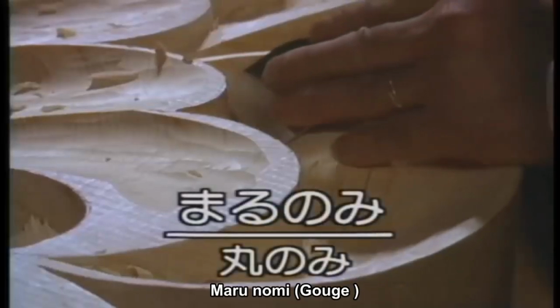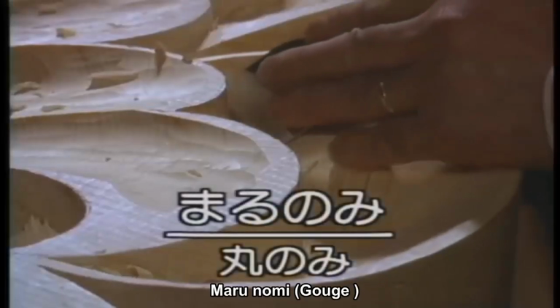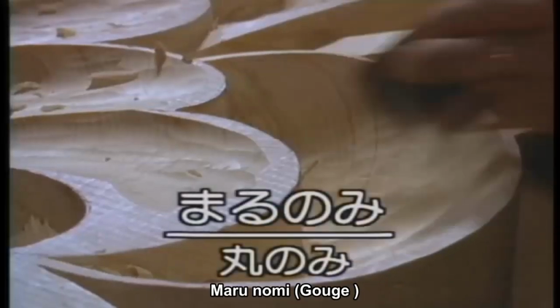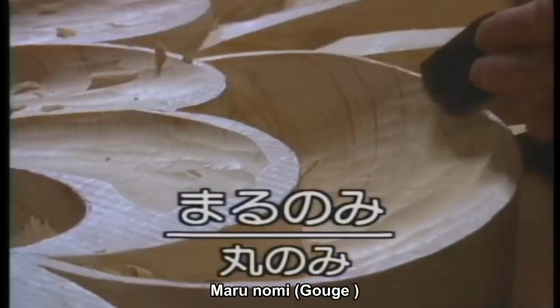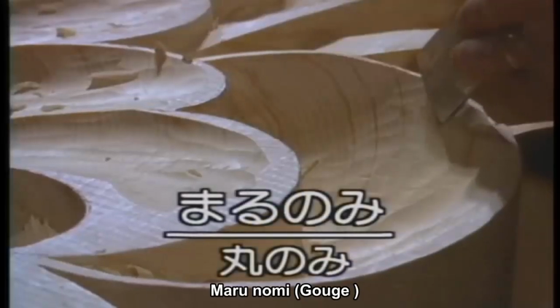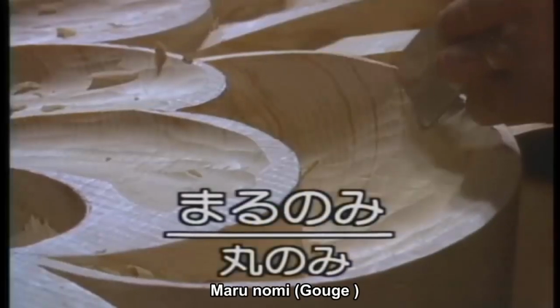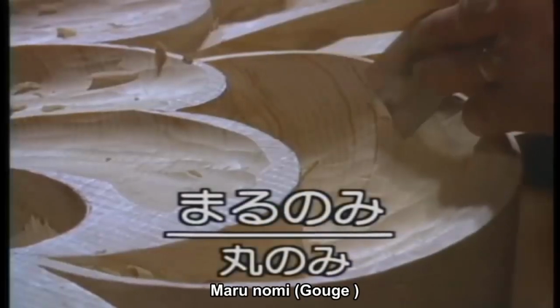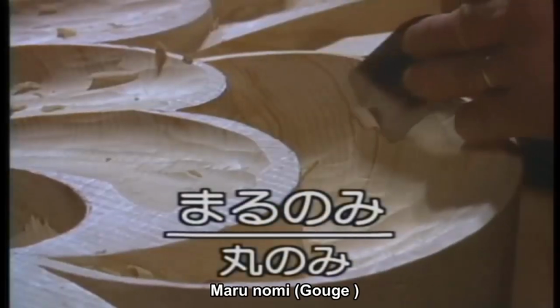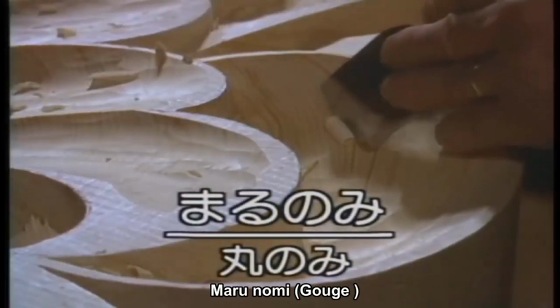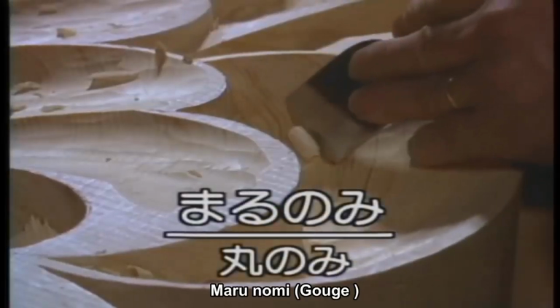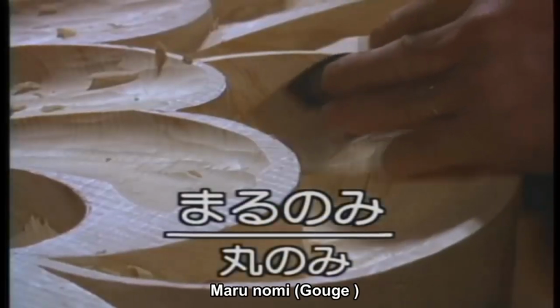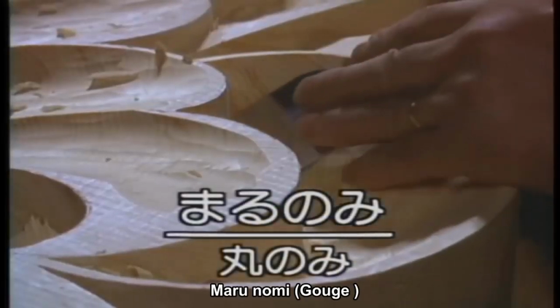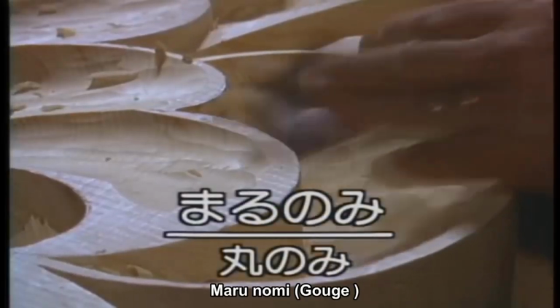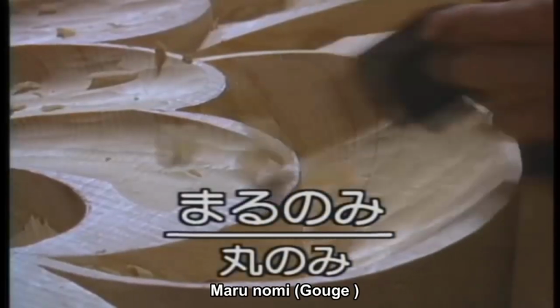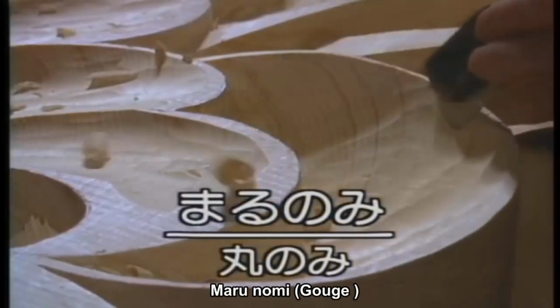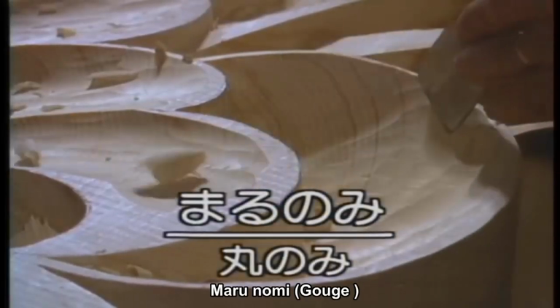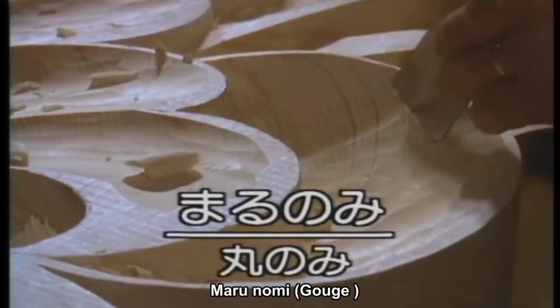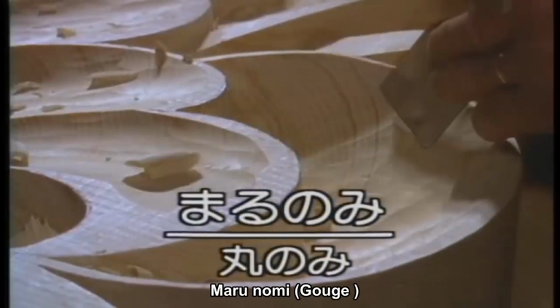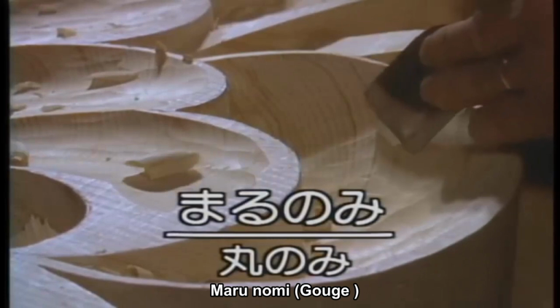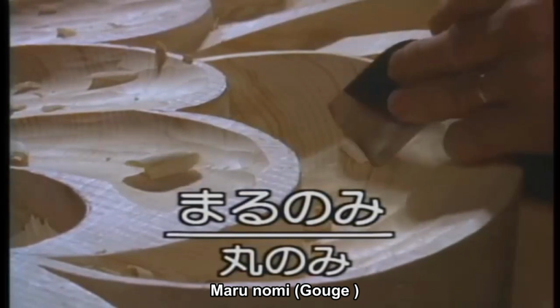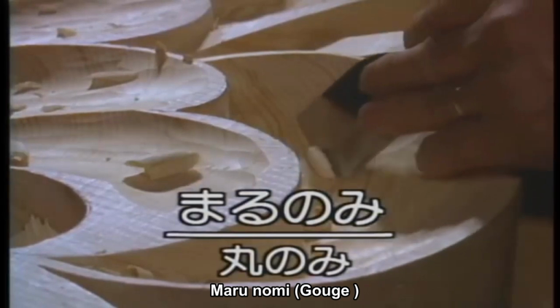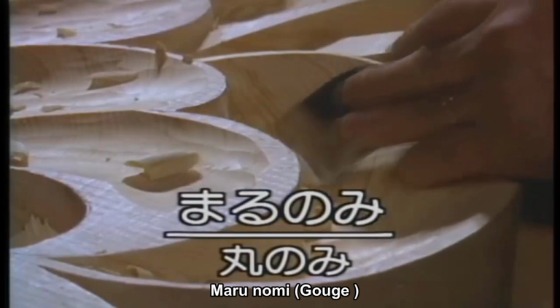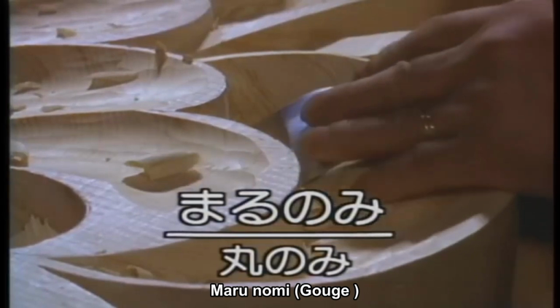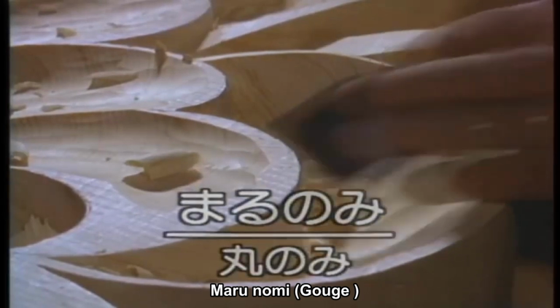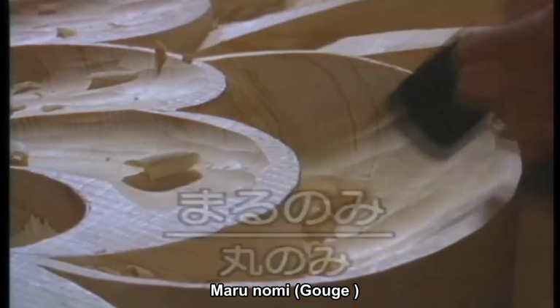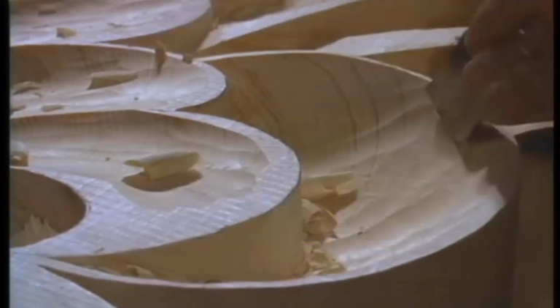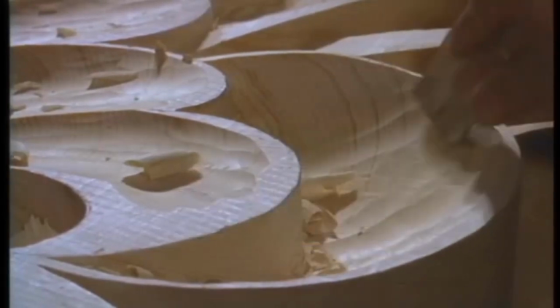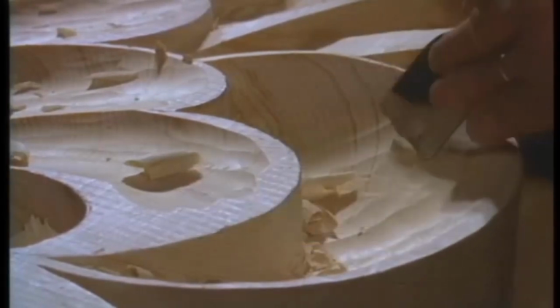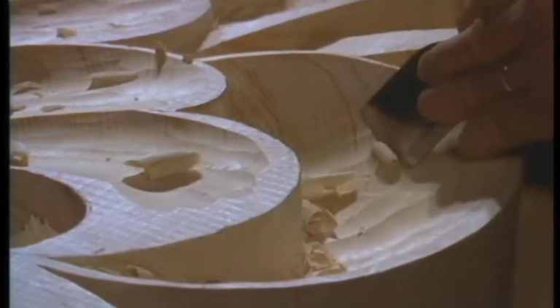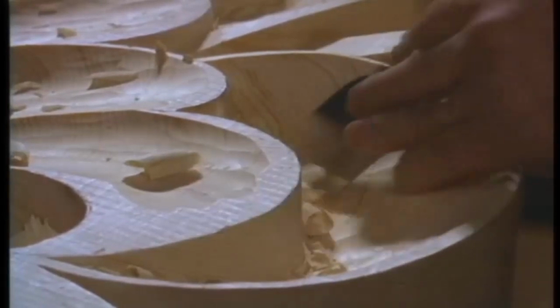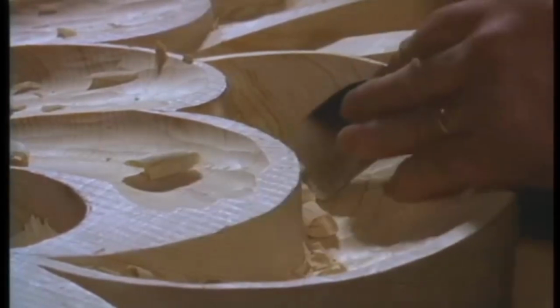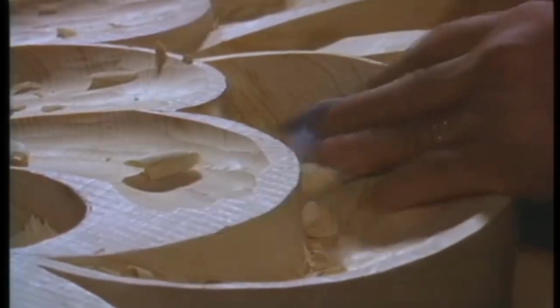This is a gouge called Maru Nomi. It's a chisel used for carving curved surfaces.